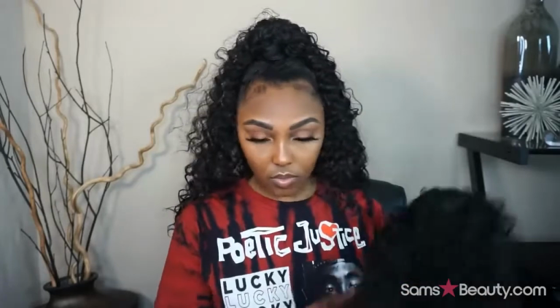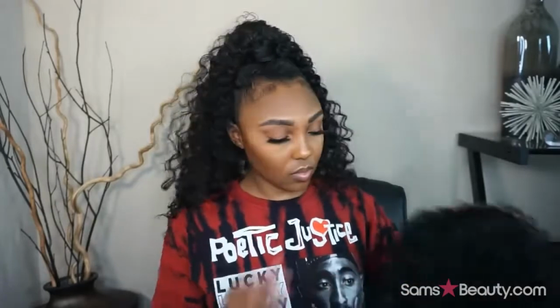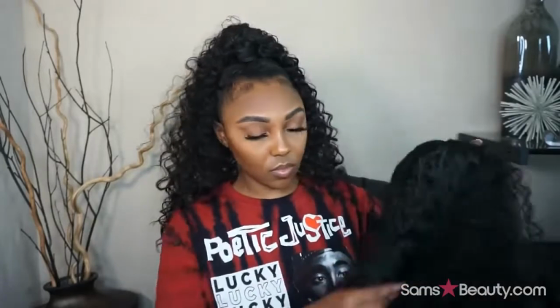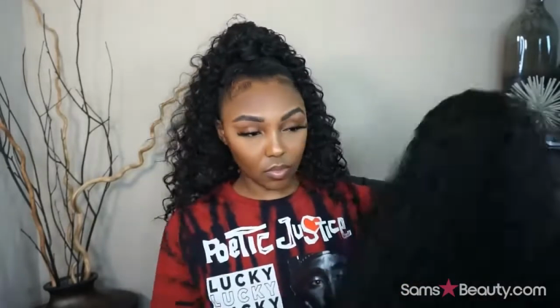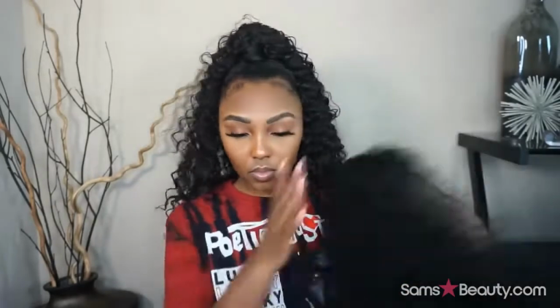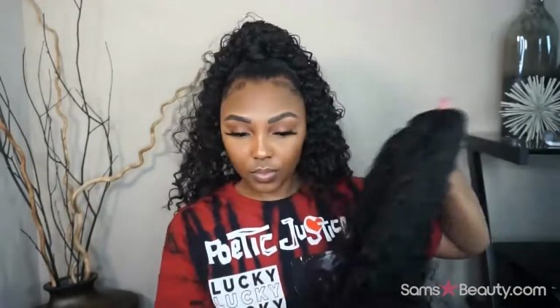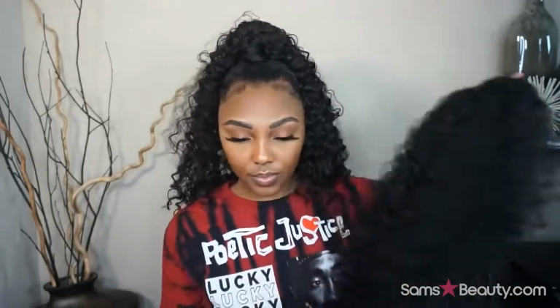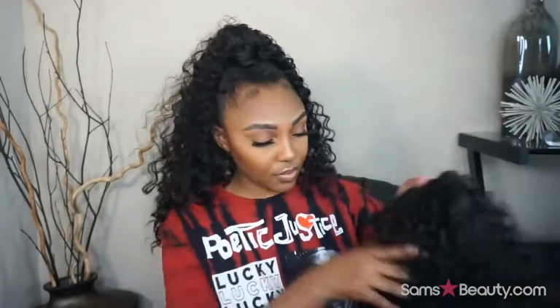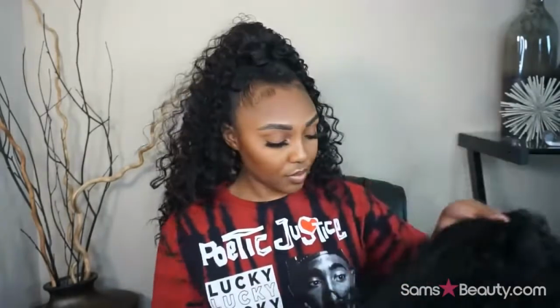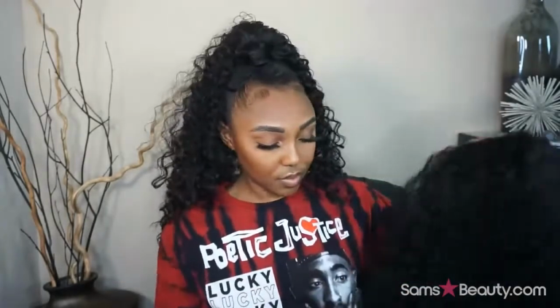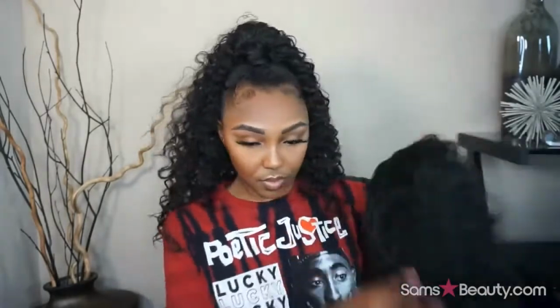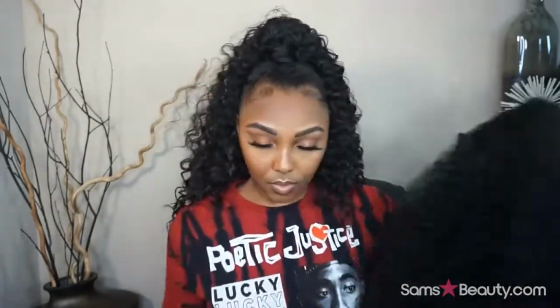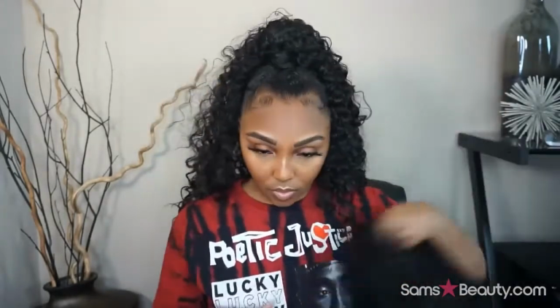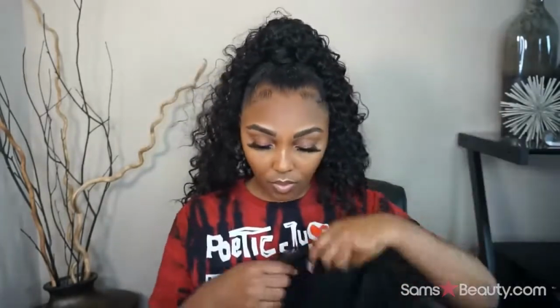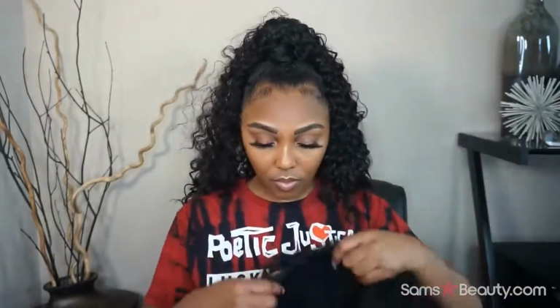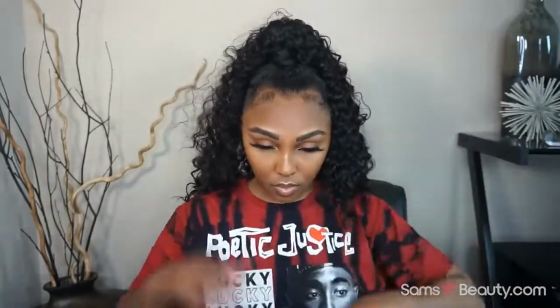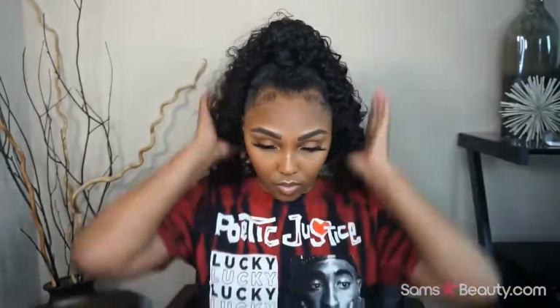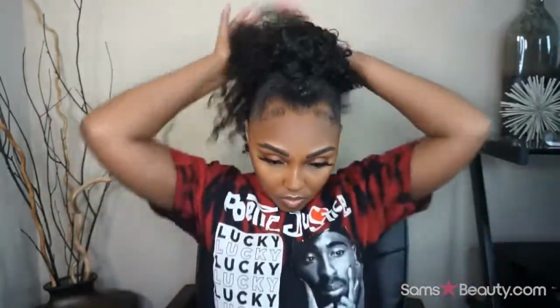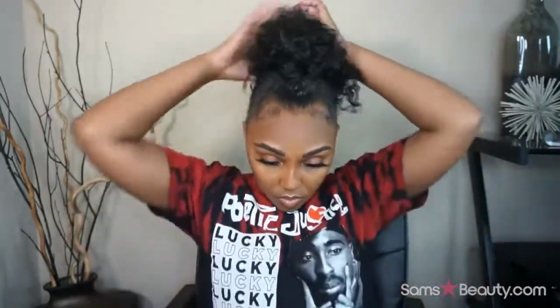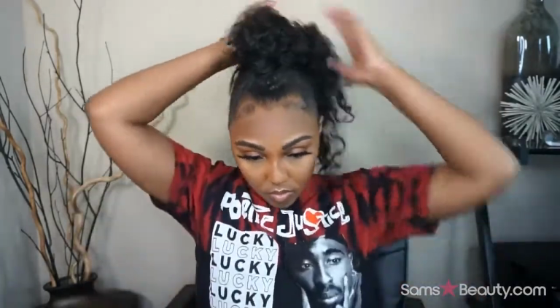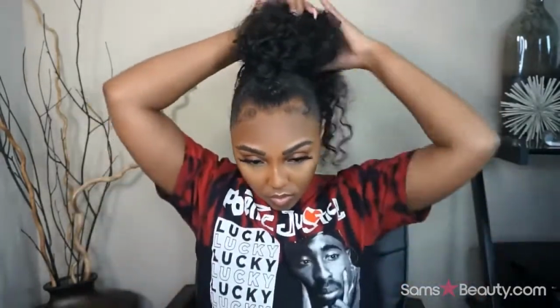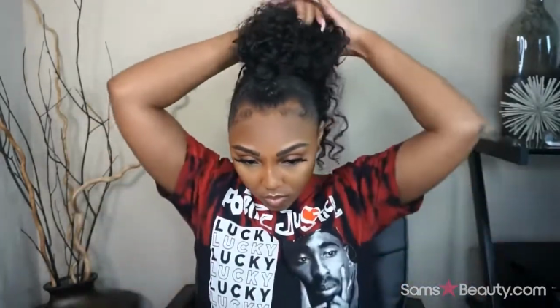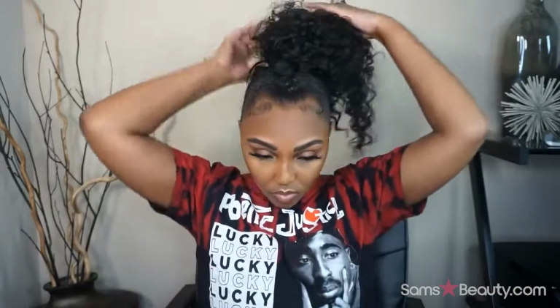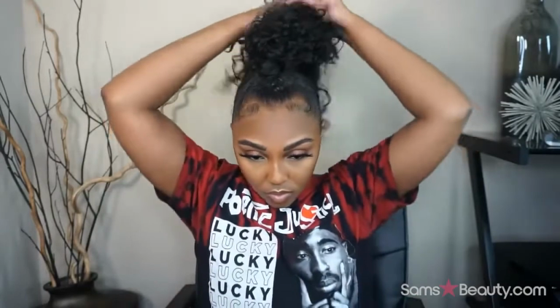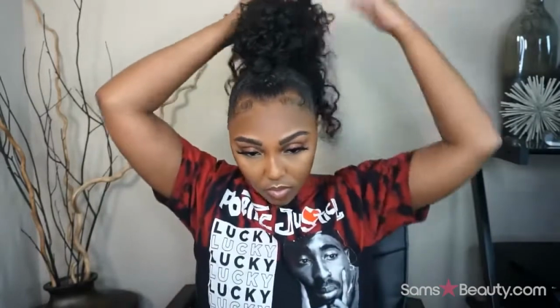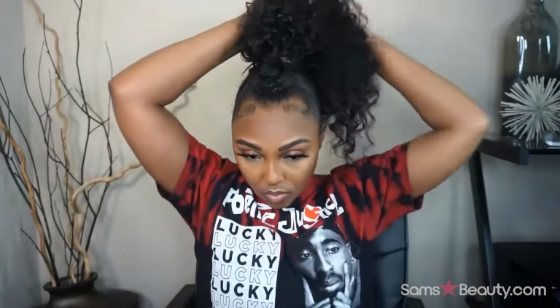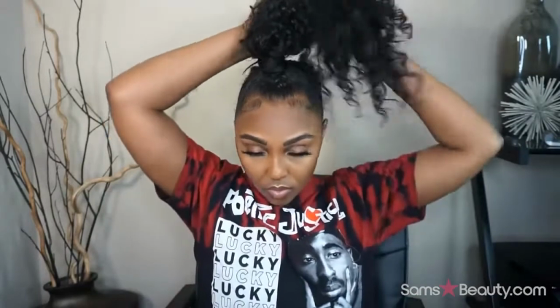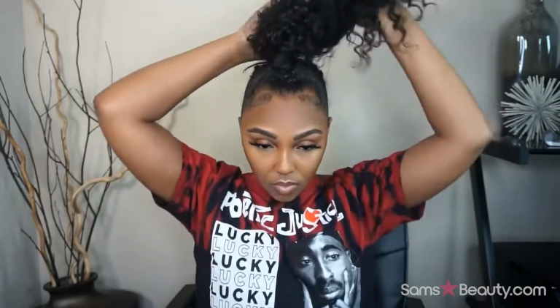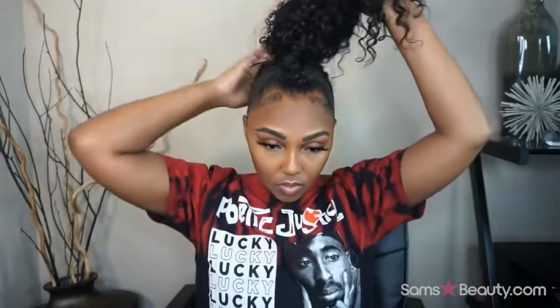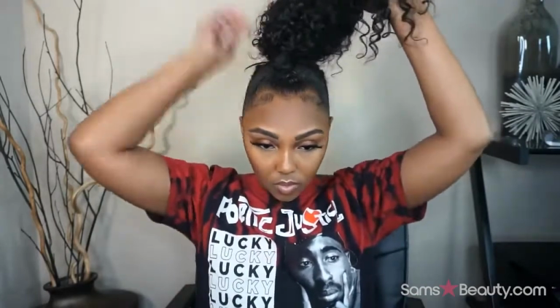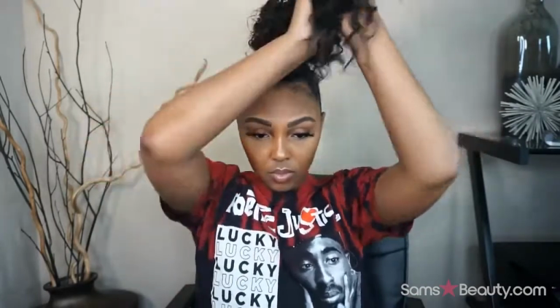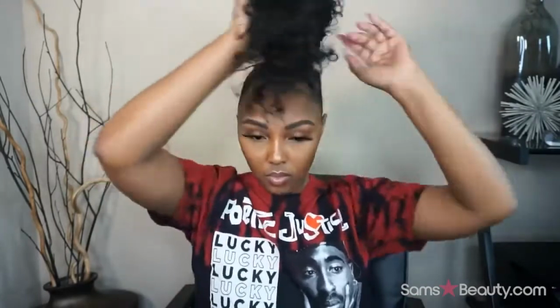Now I'm taking the half wig and I'm going to place those combs into that little strip piece that I created and just put her on.